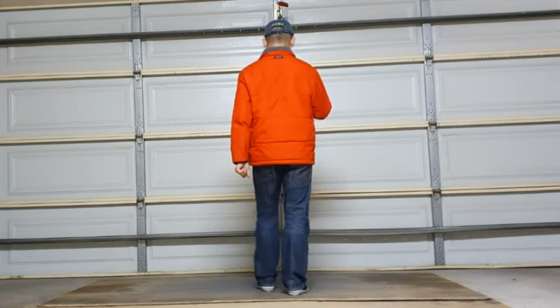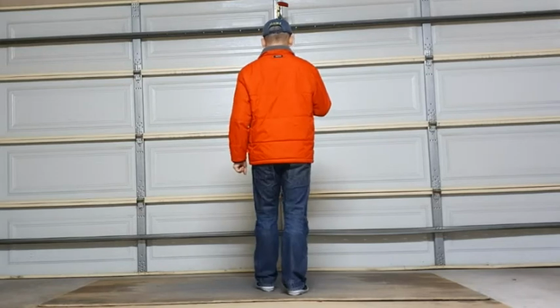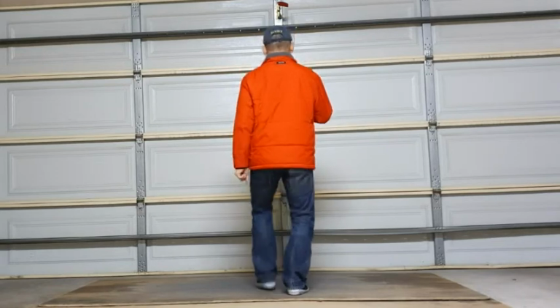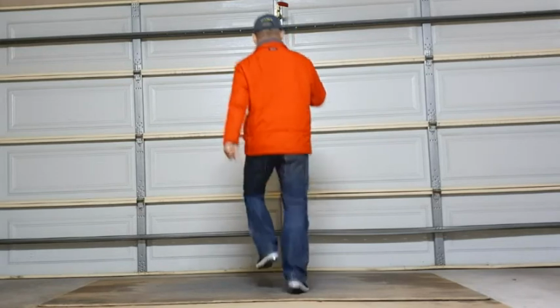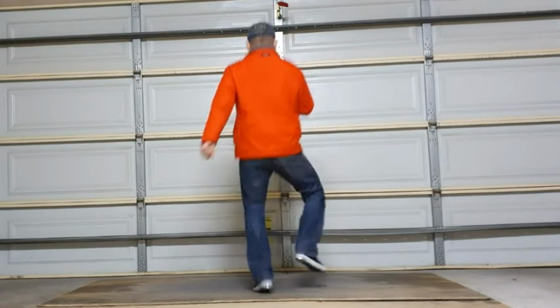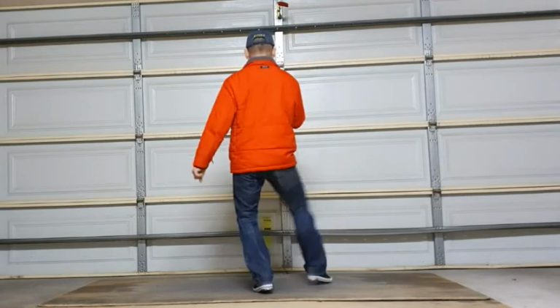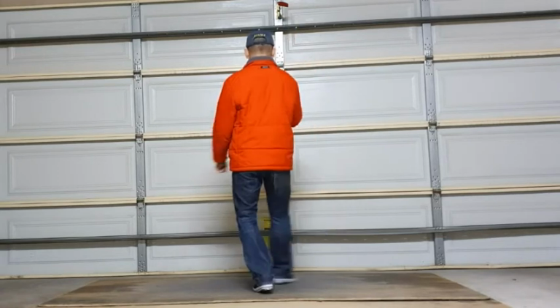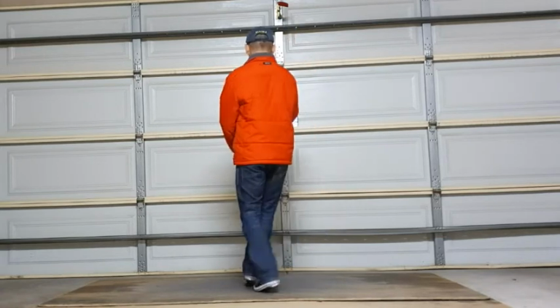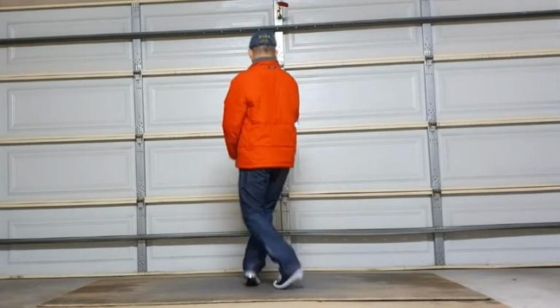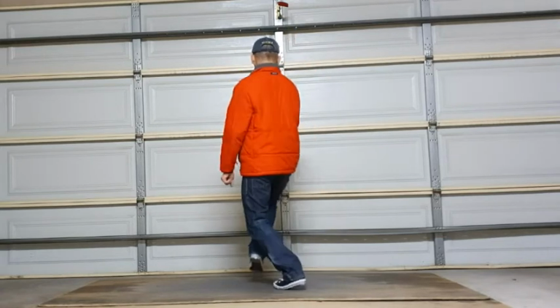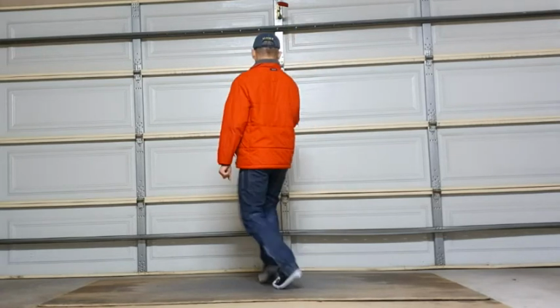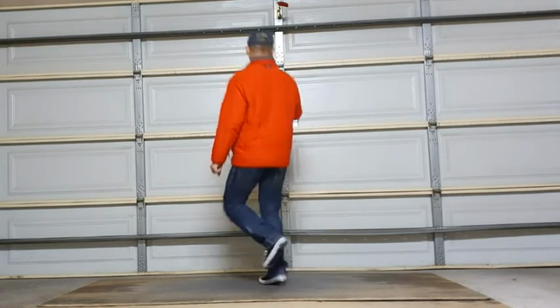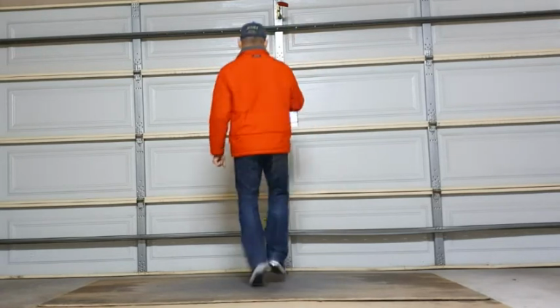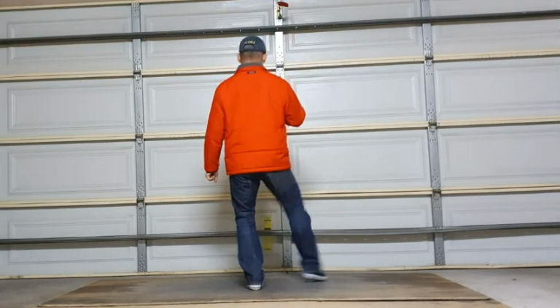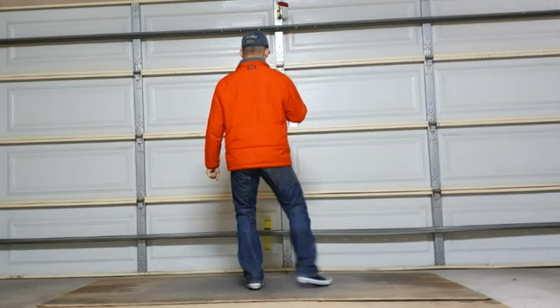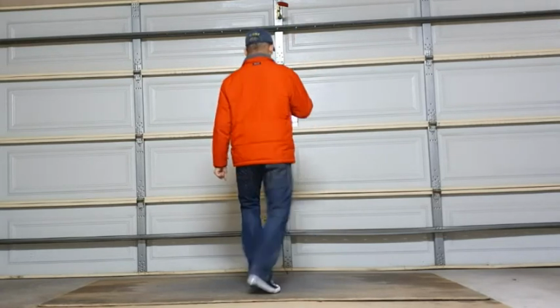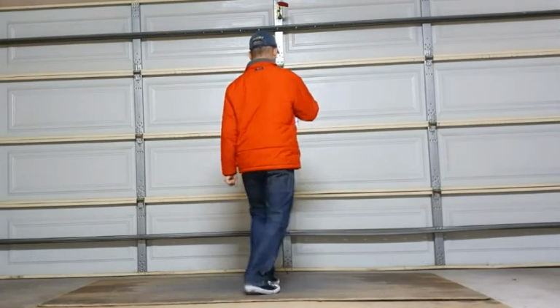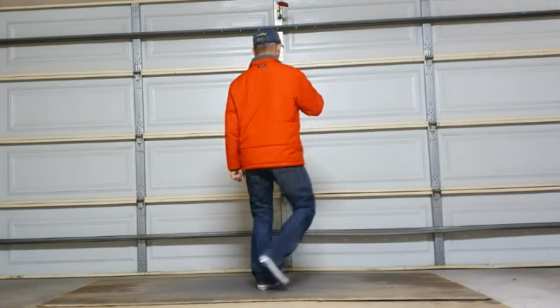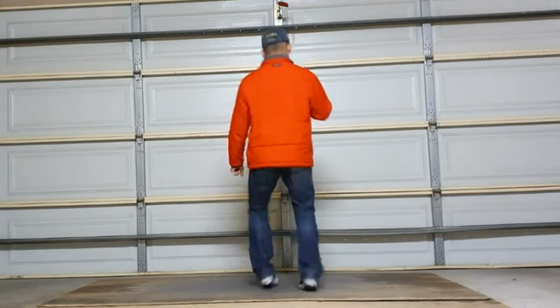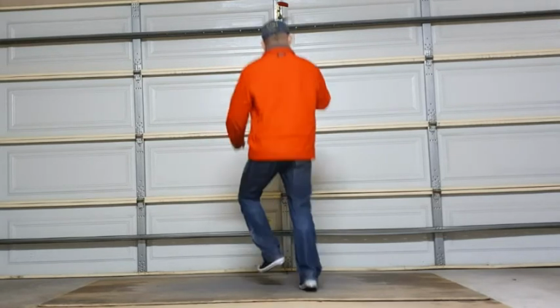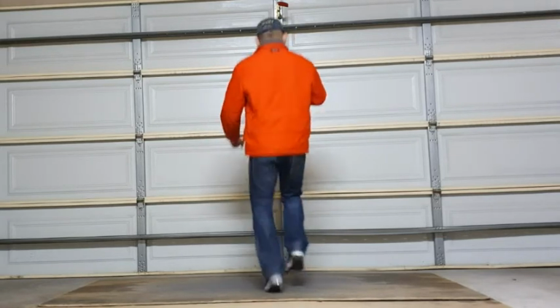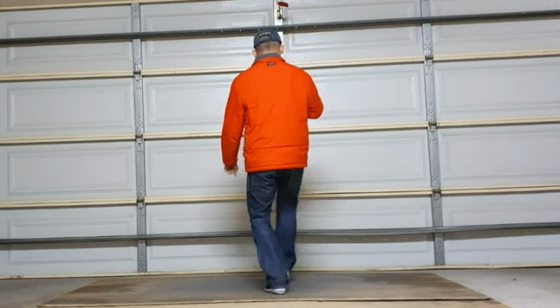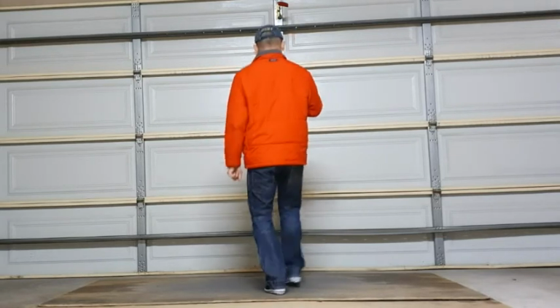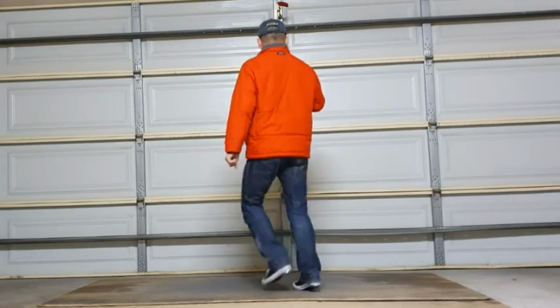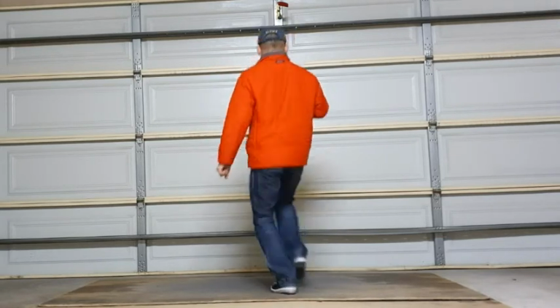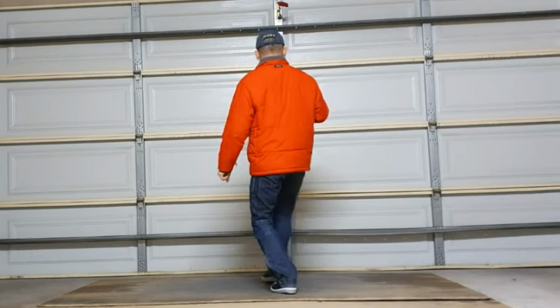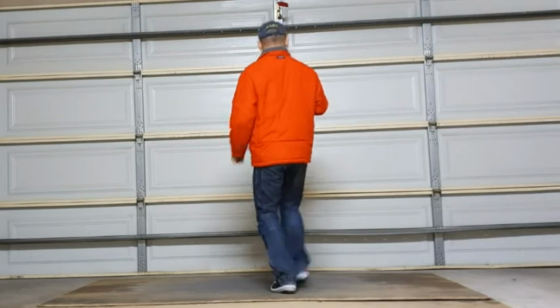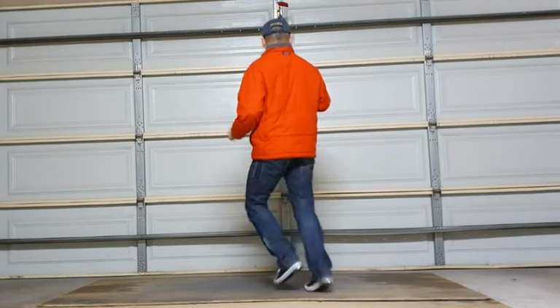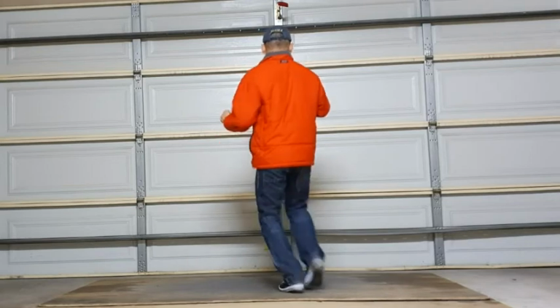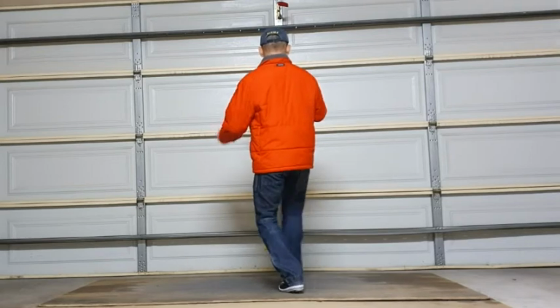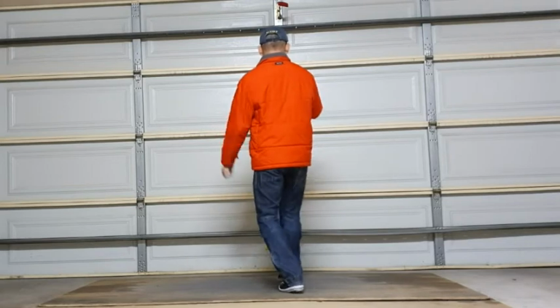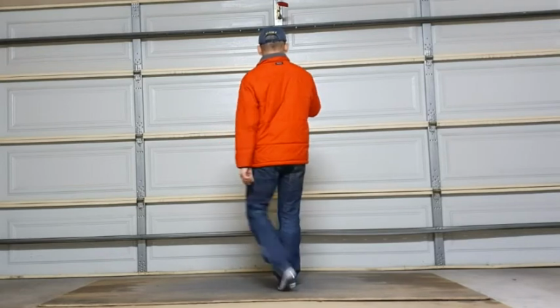But step in, step out. Step, step in. Step out.